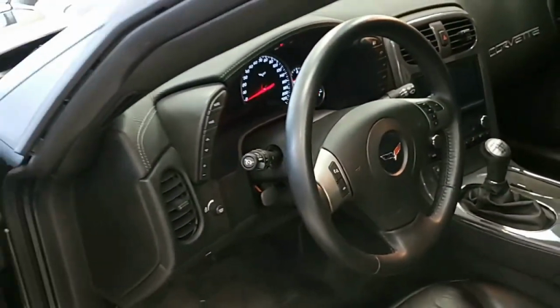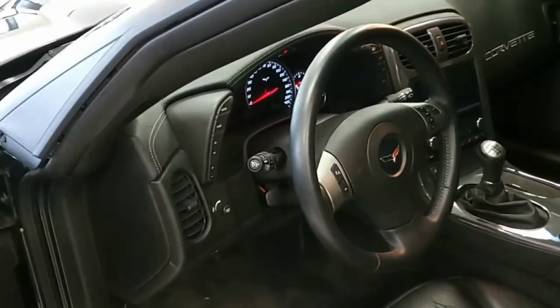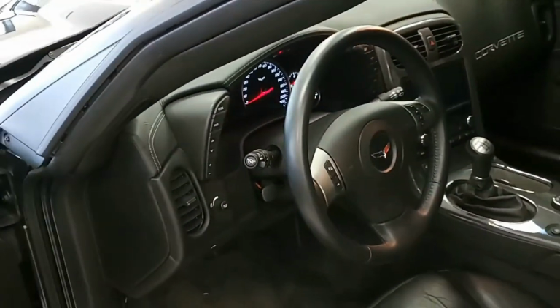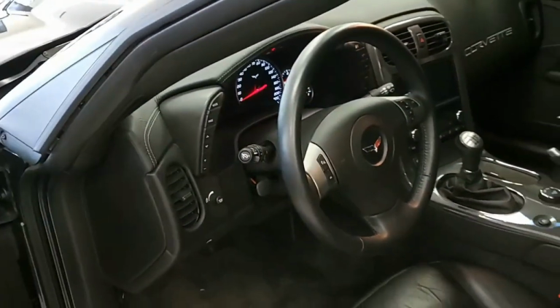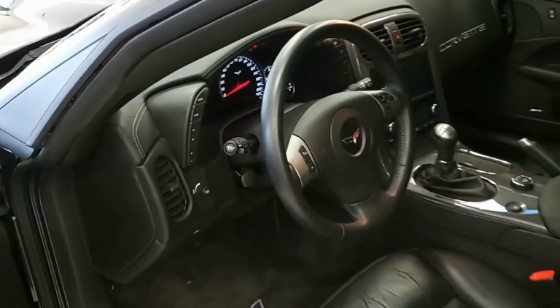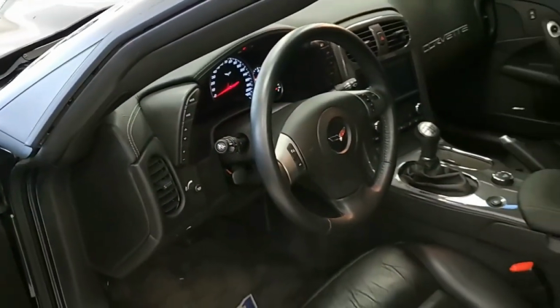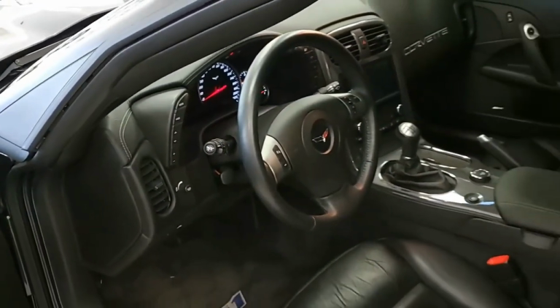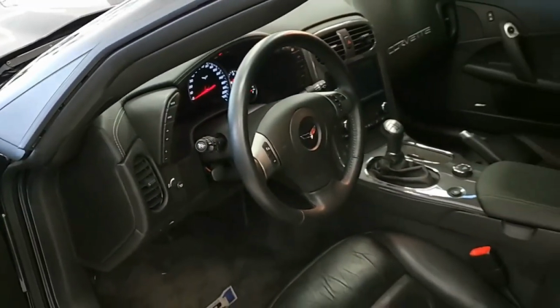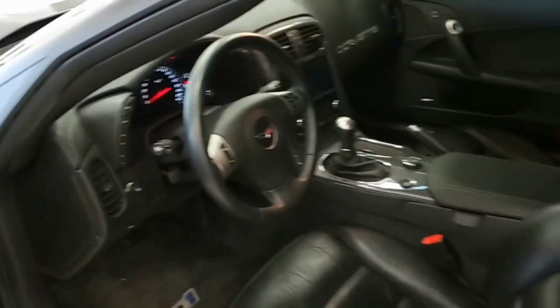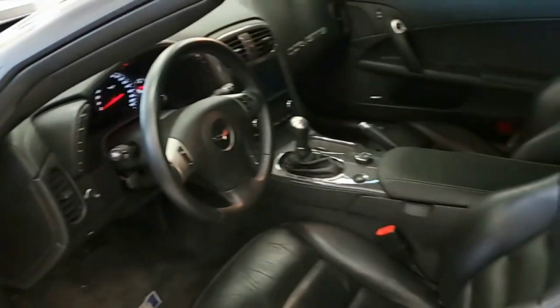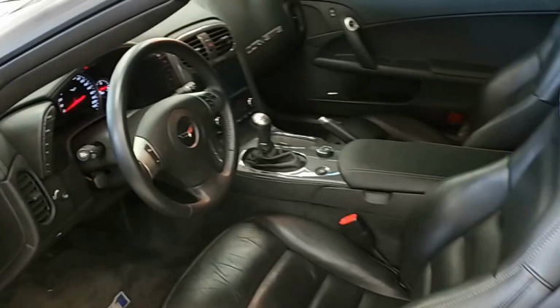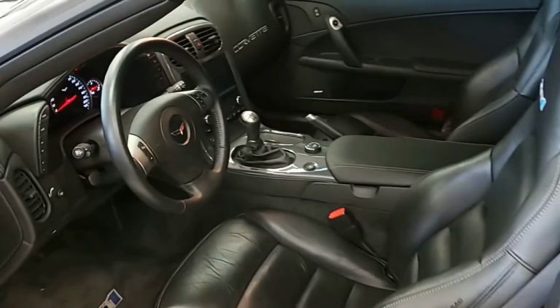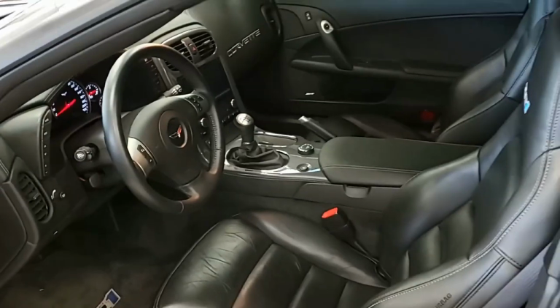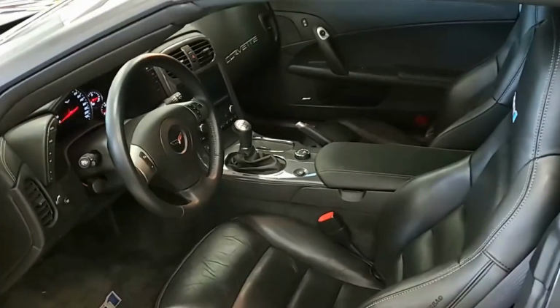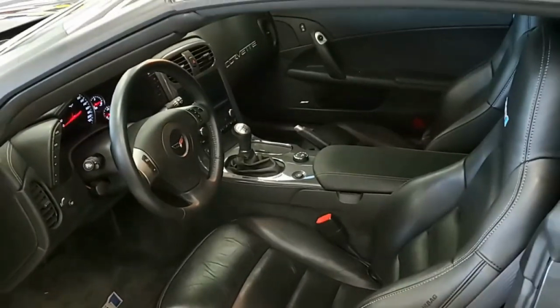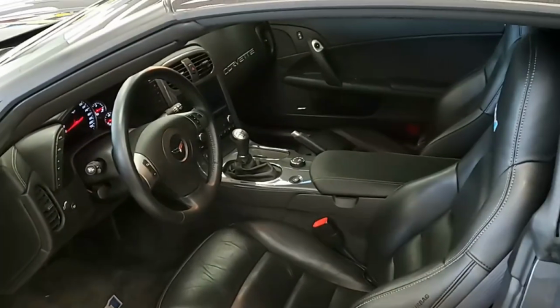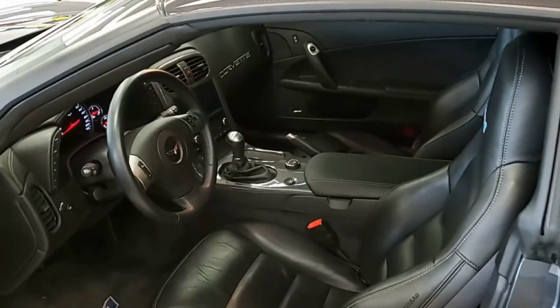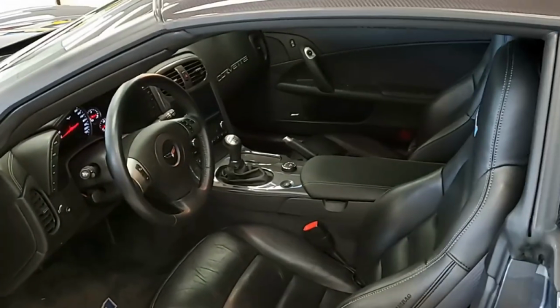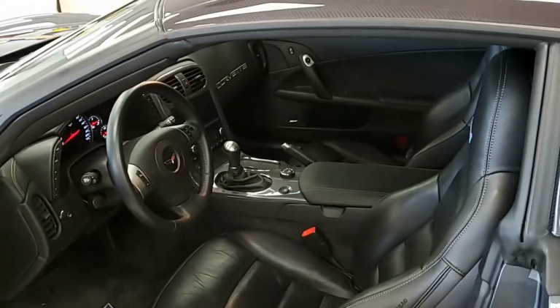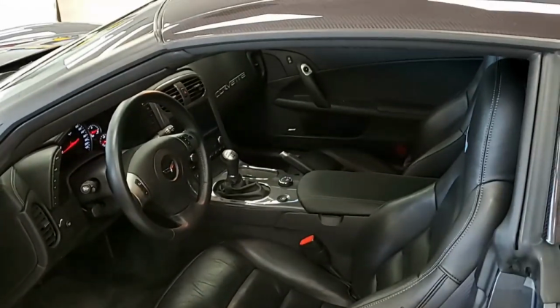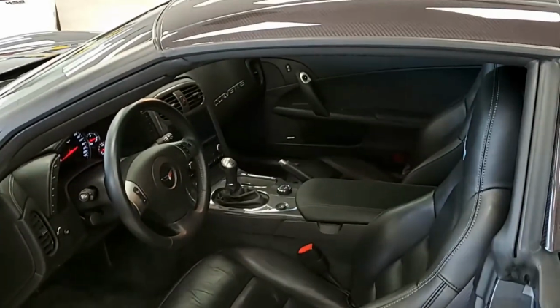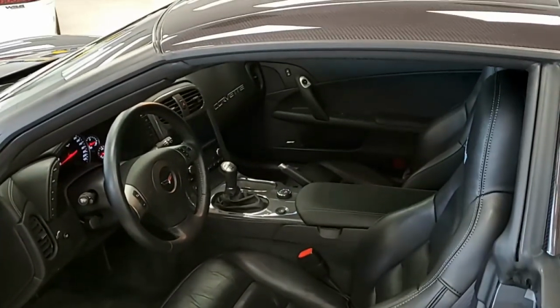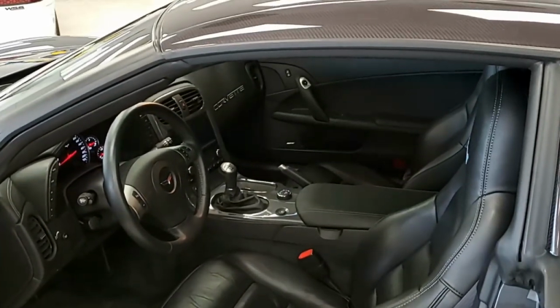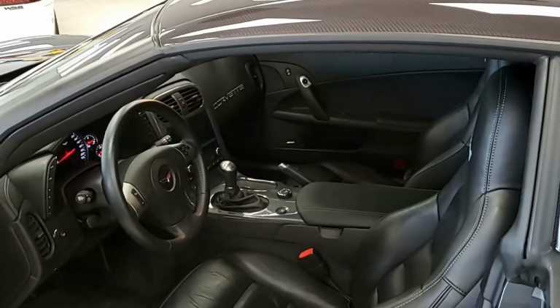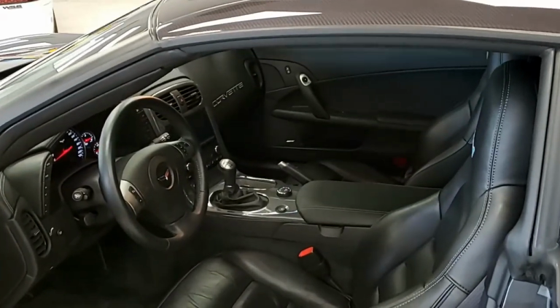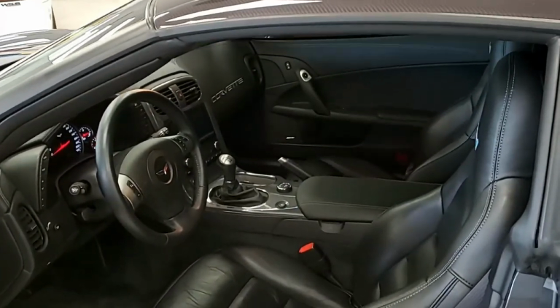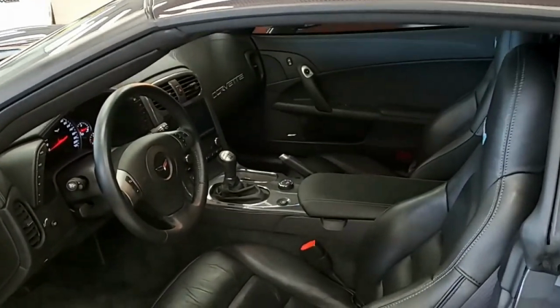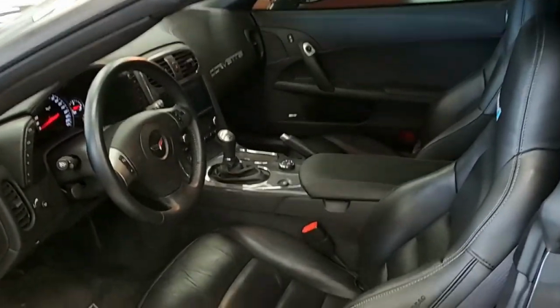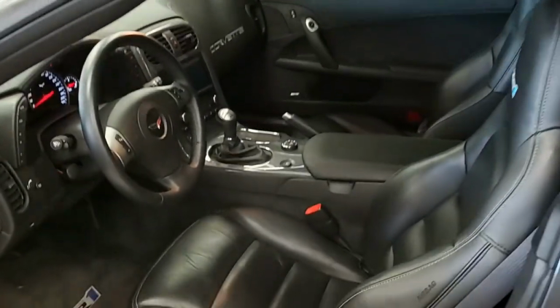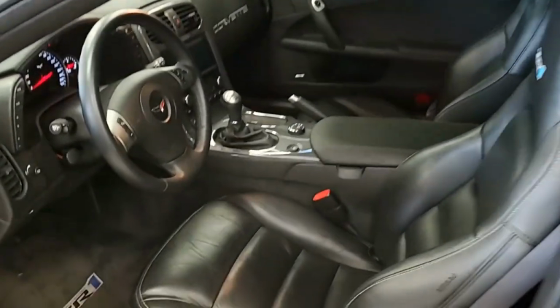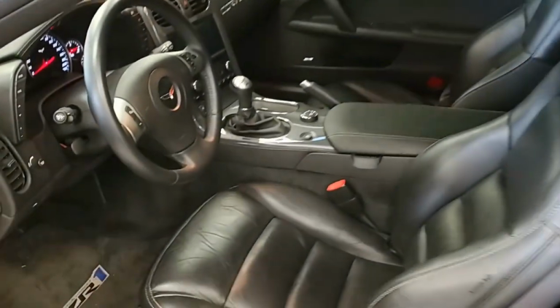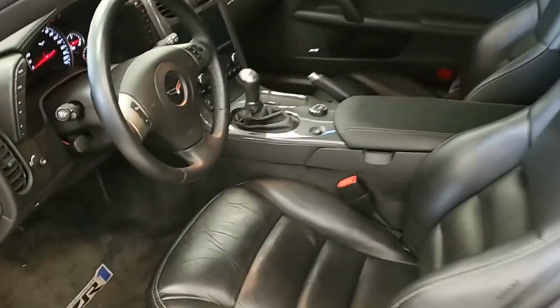The interior shows very good factory leather seats, excellent center console, door panel, and steering wheel.